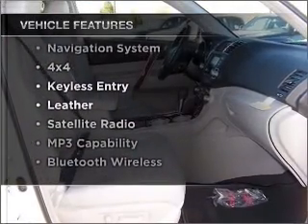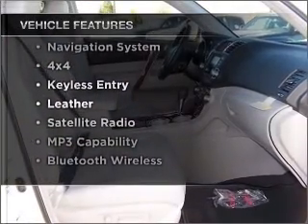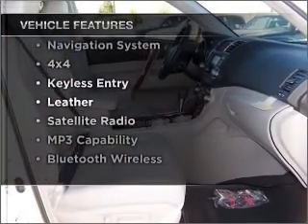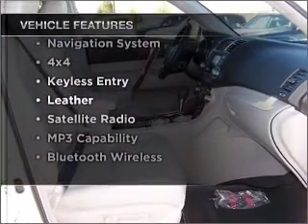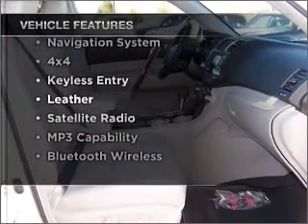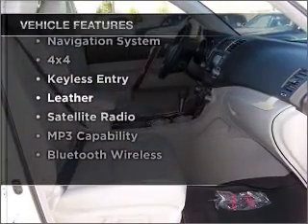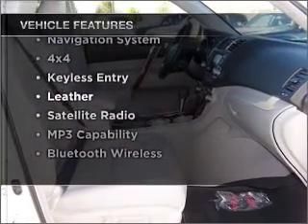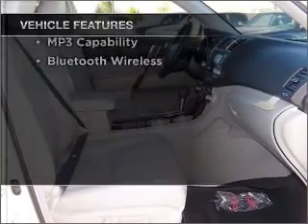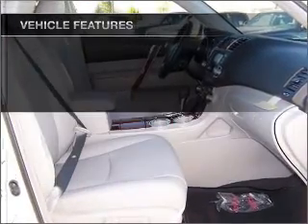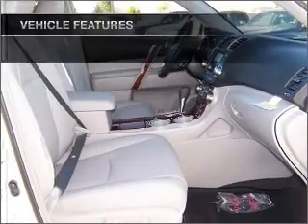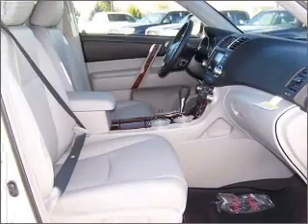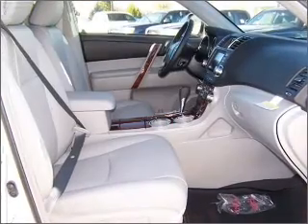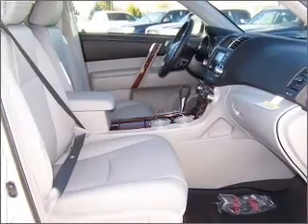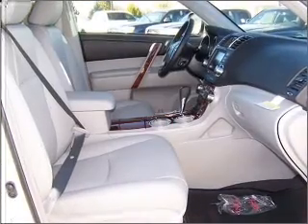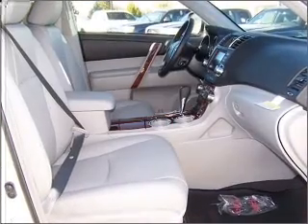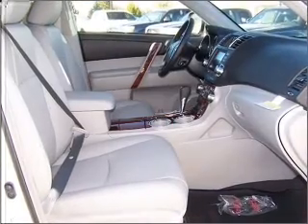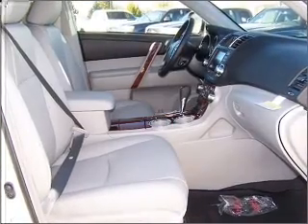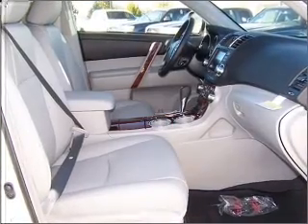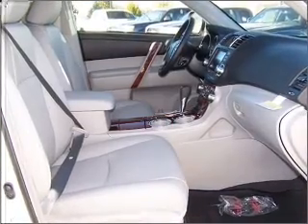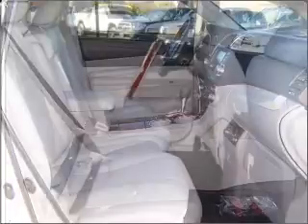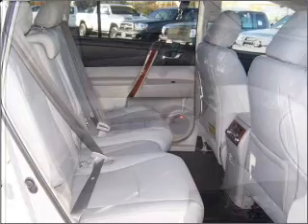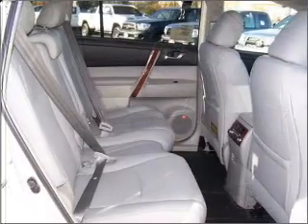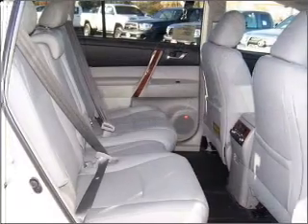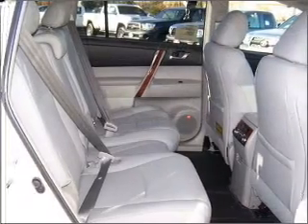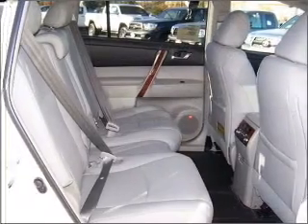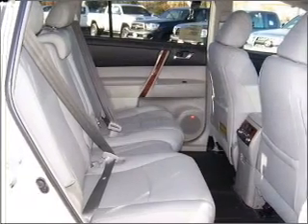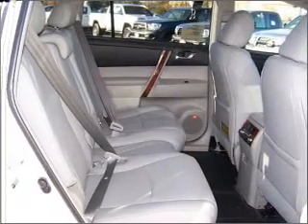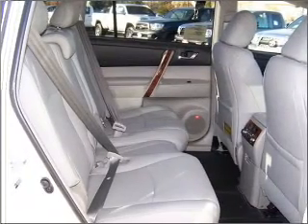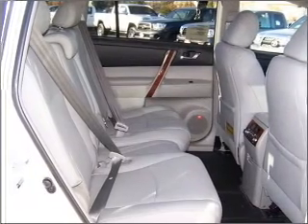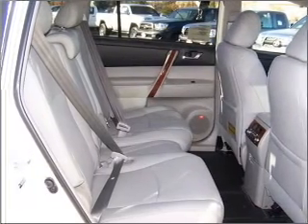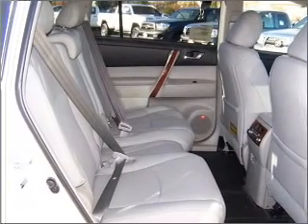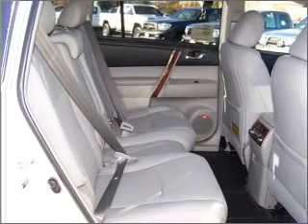Our website offers more information on all of our vehicles. Call us today to start test driving.